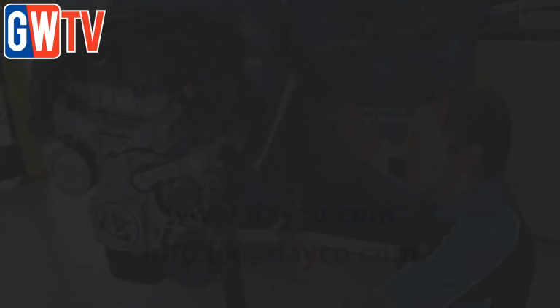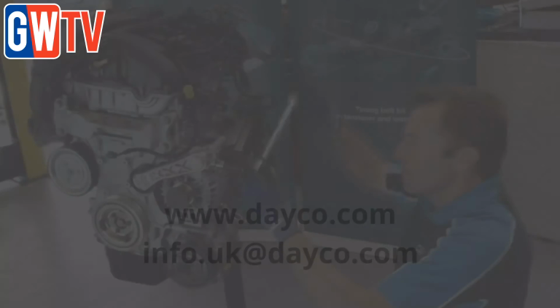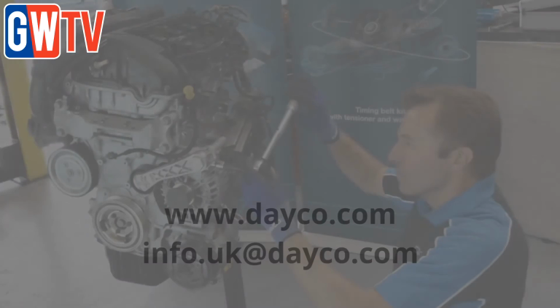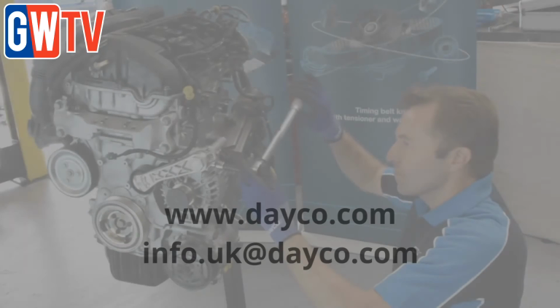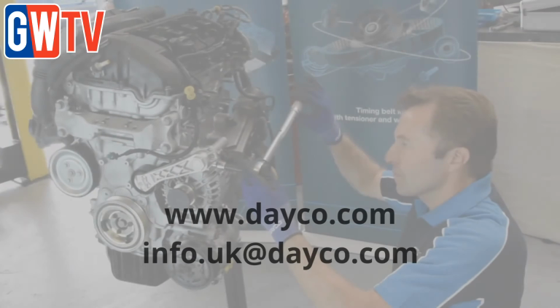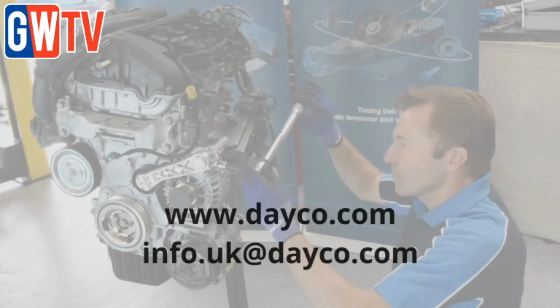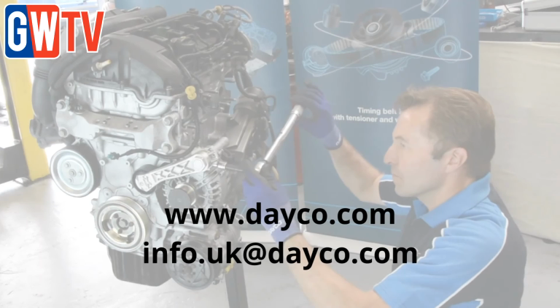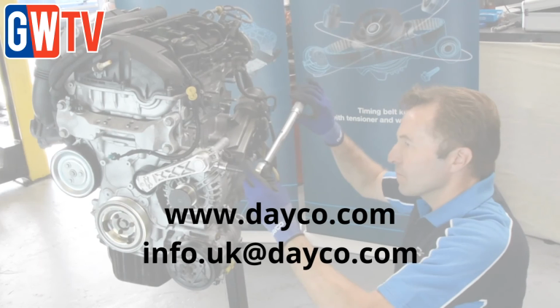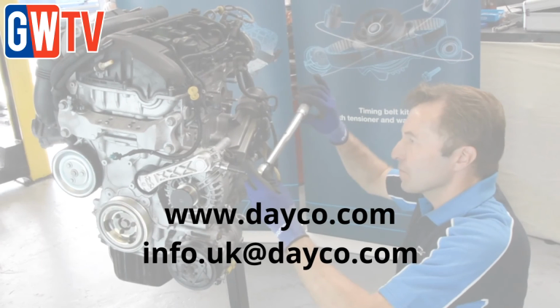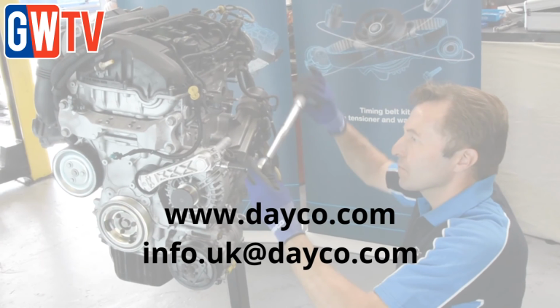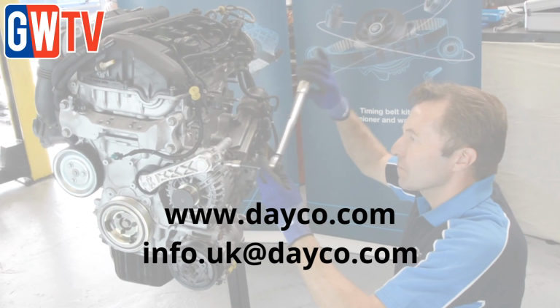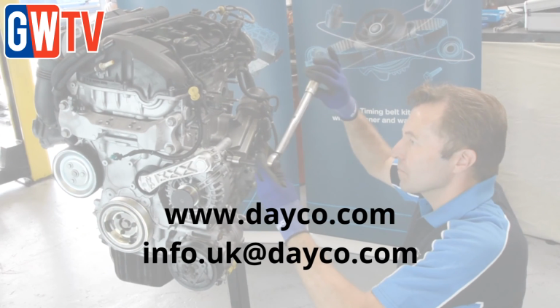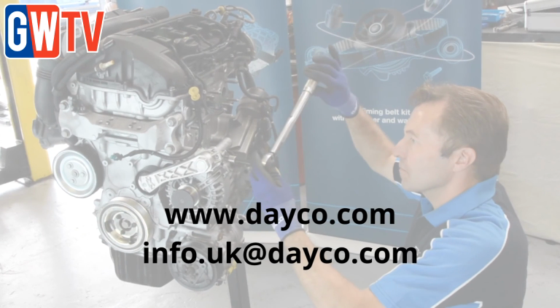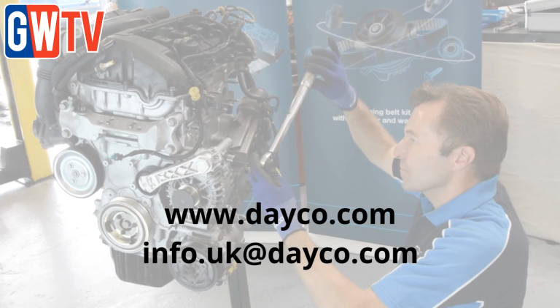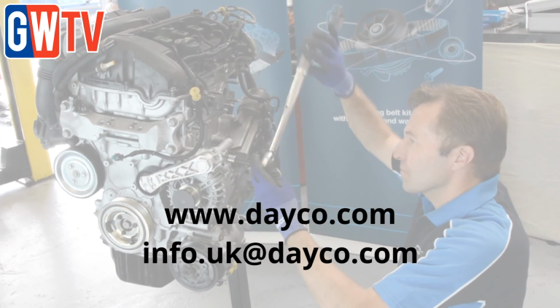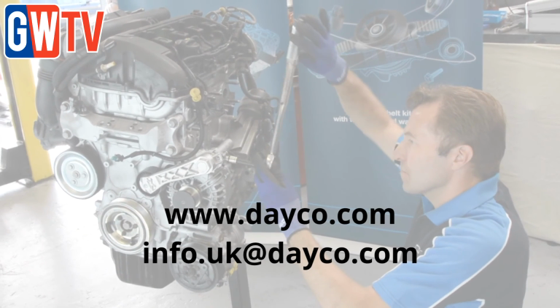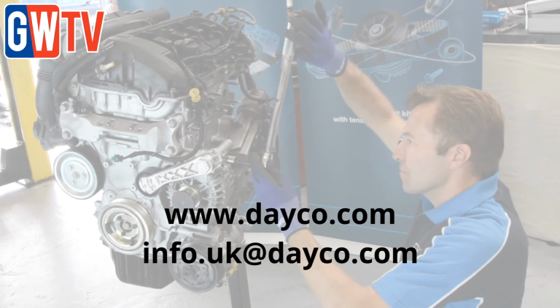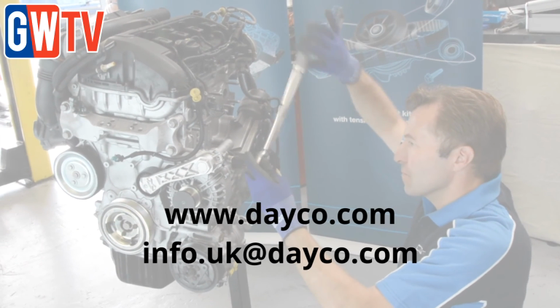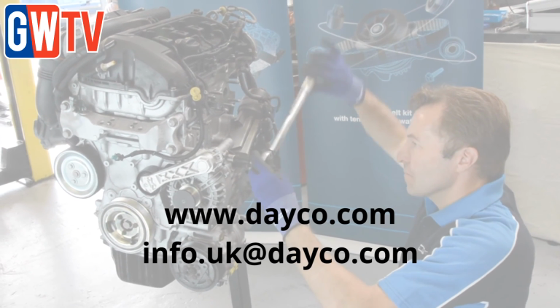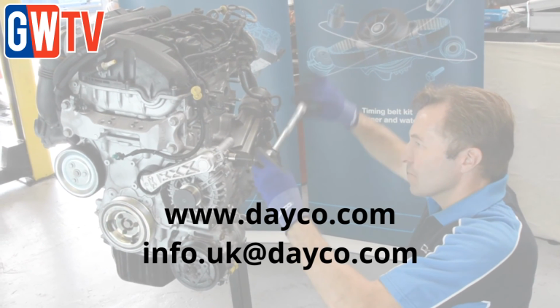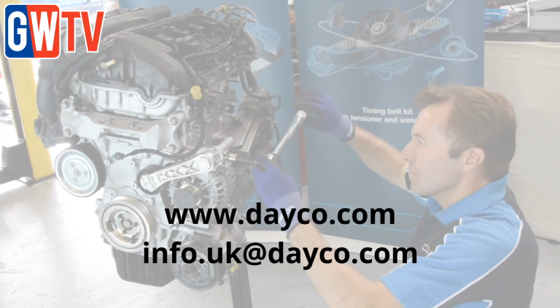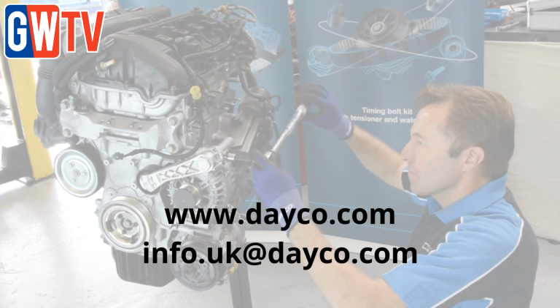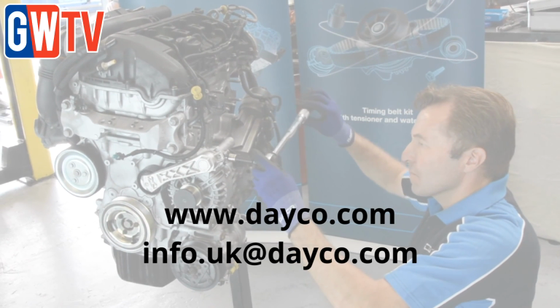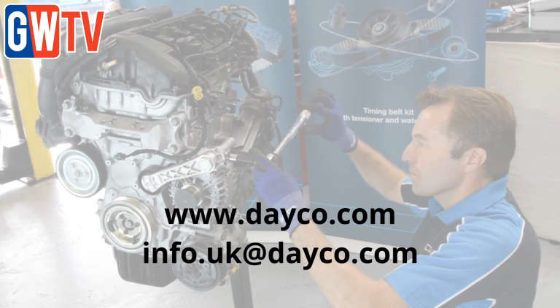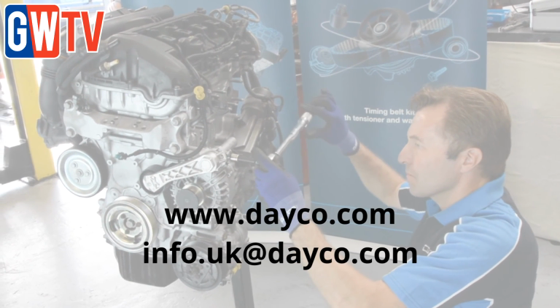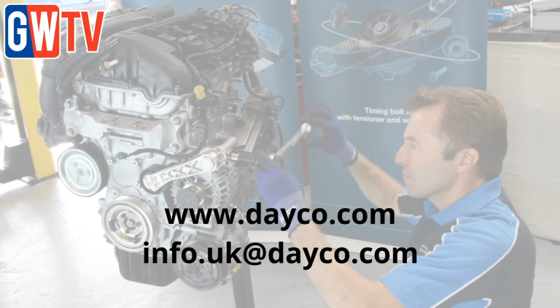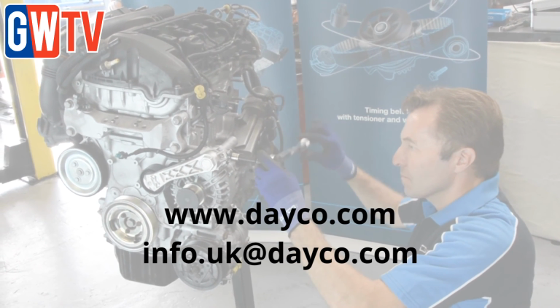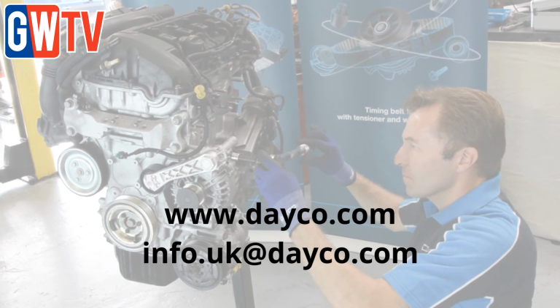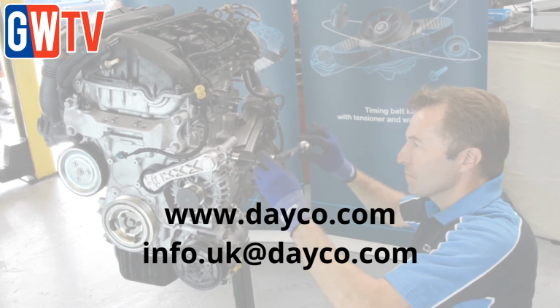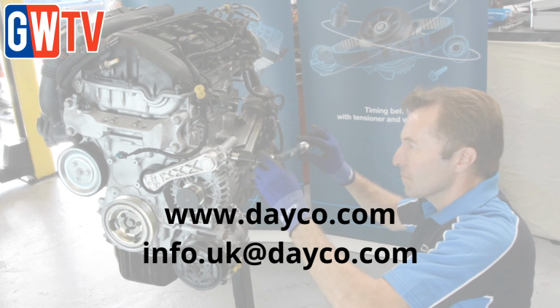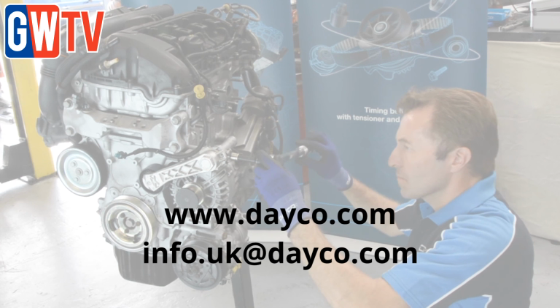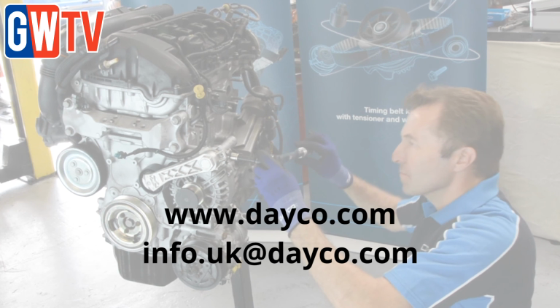For further information, visit Deco.com or email info.uk@Deco.com.